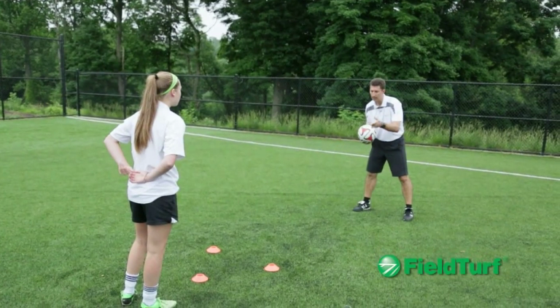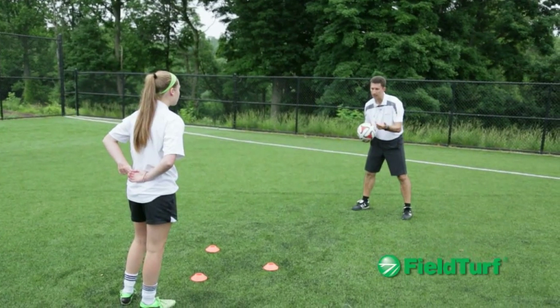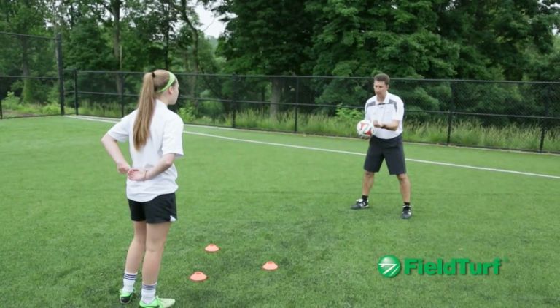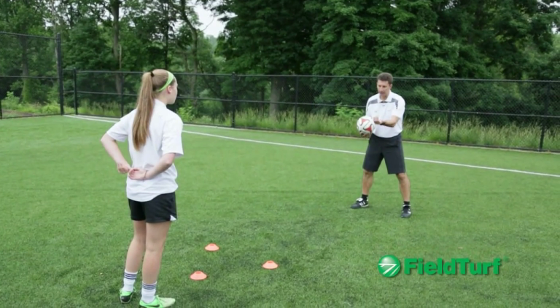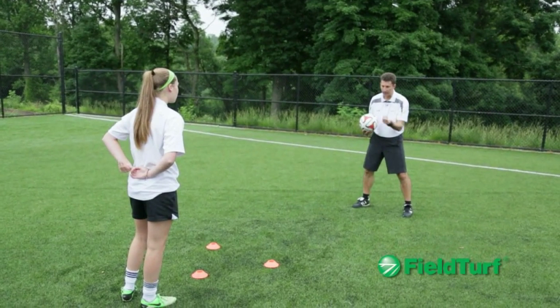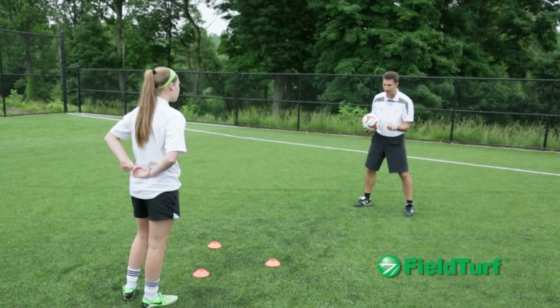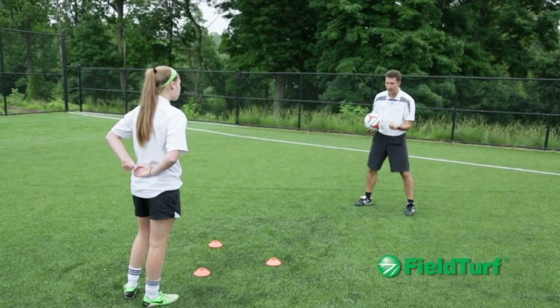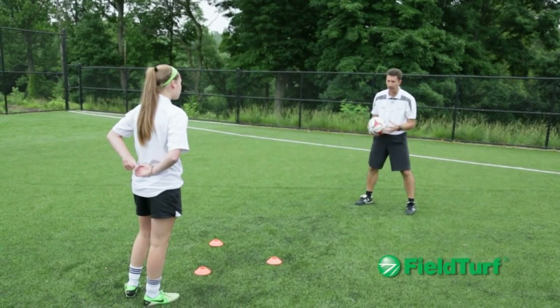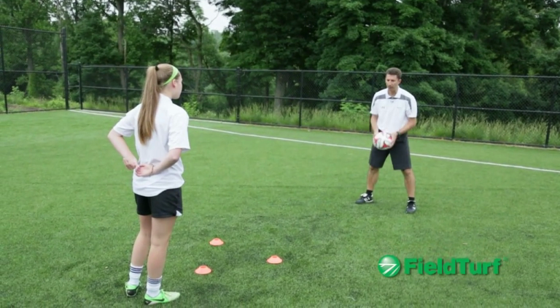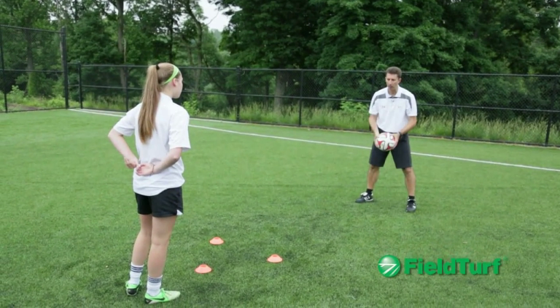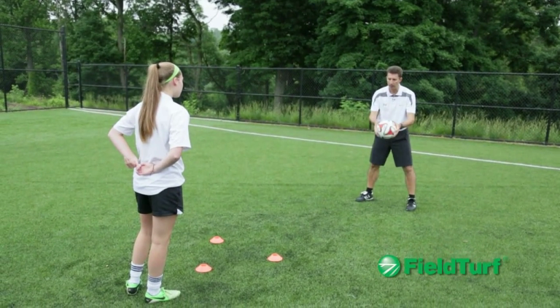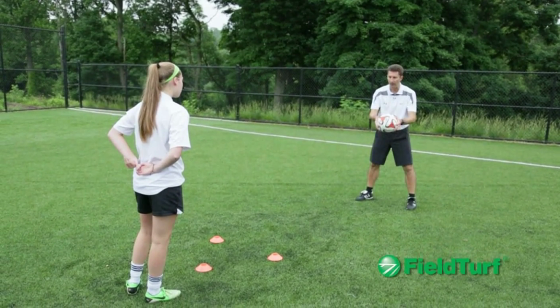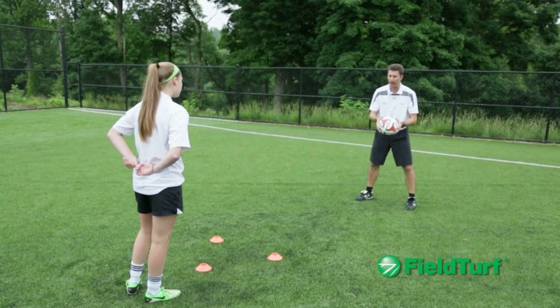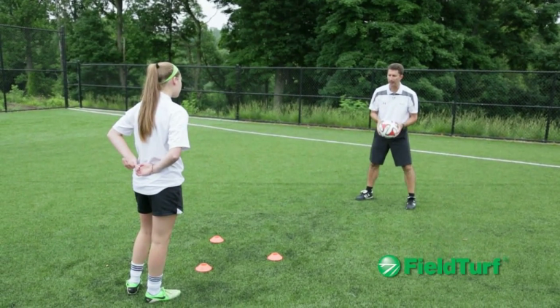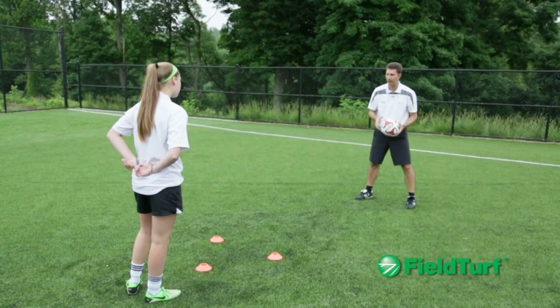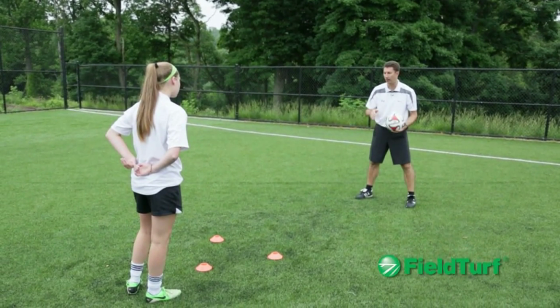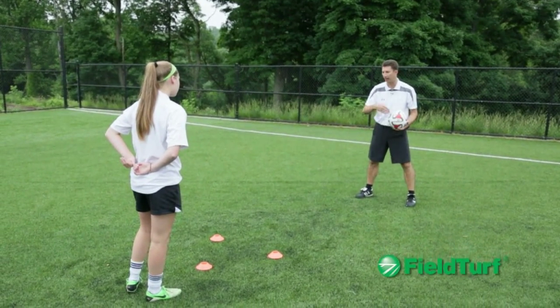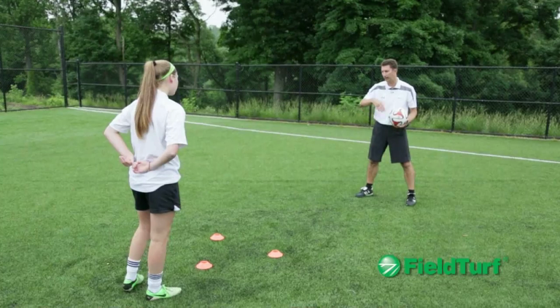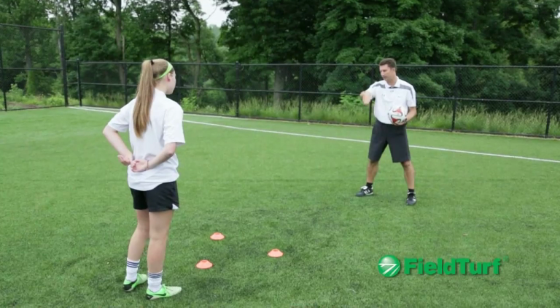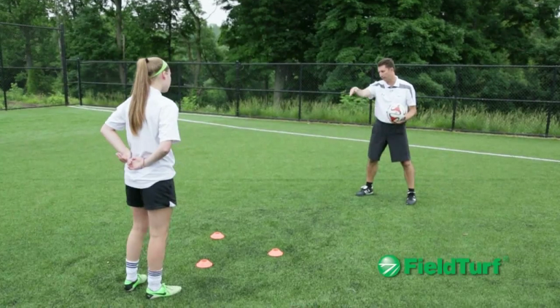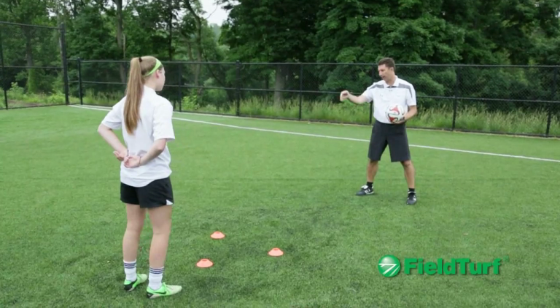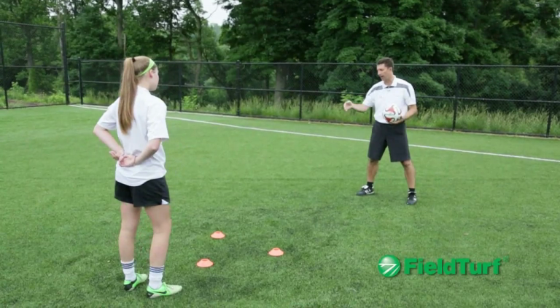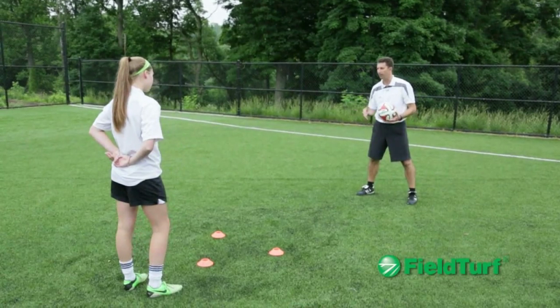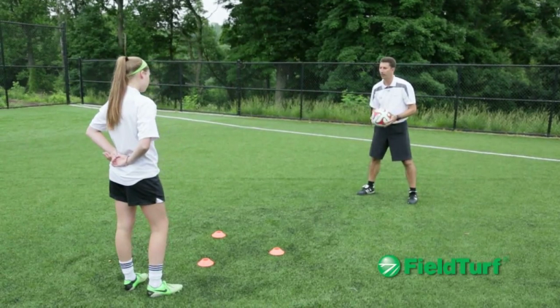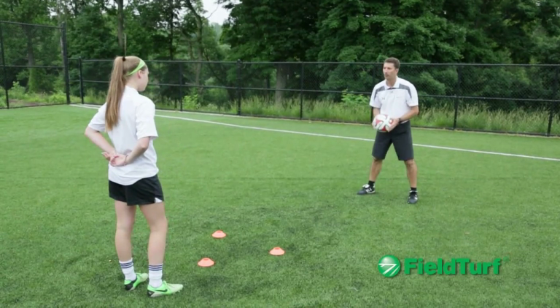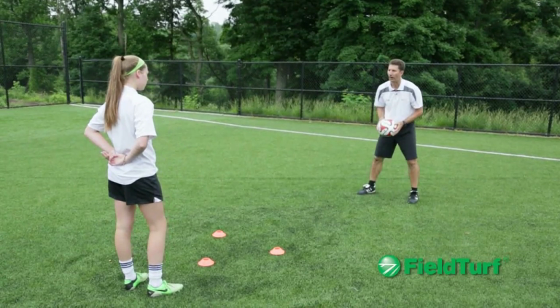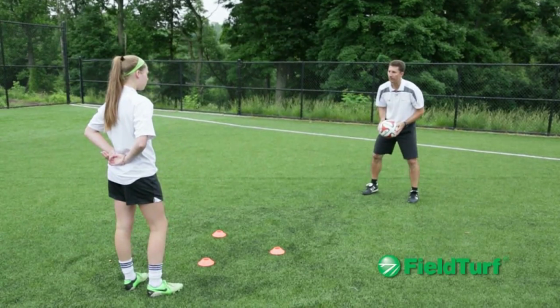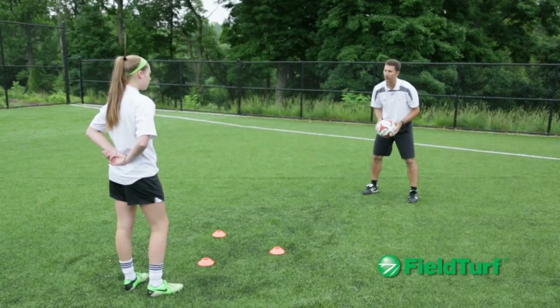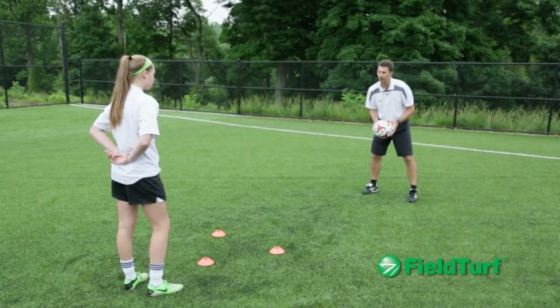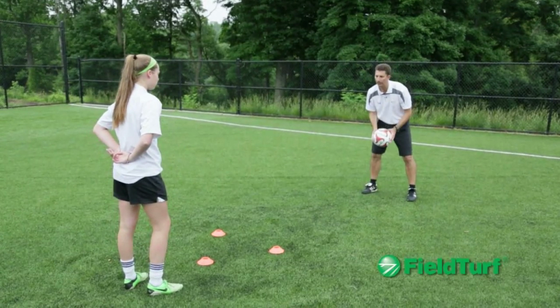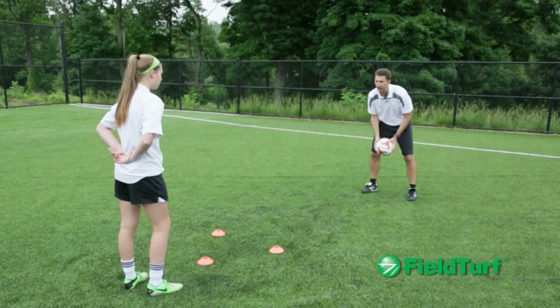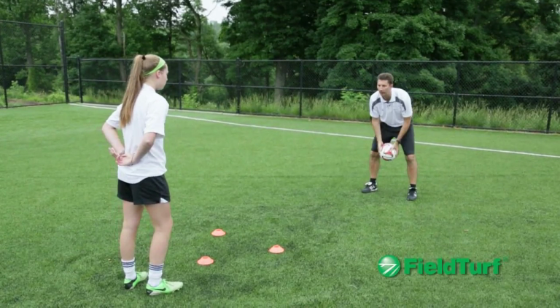Just little steps, come forward, volleyed into my hands, back up, right foot, left foot.